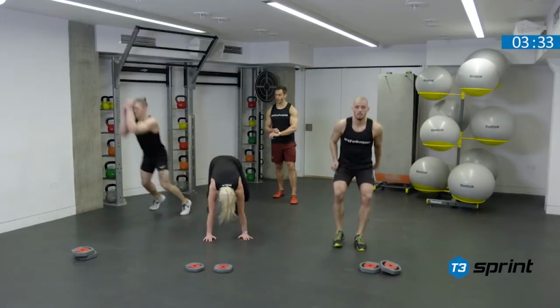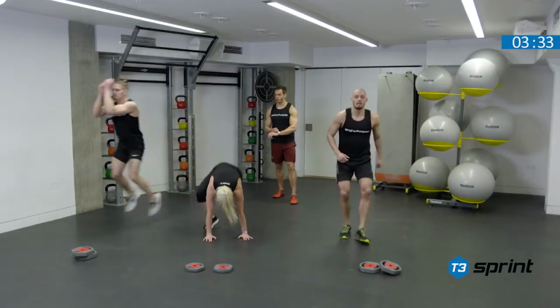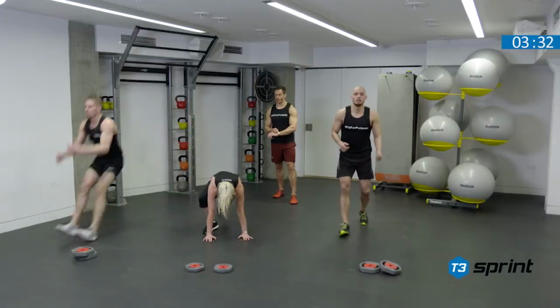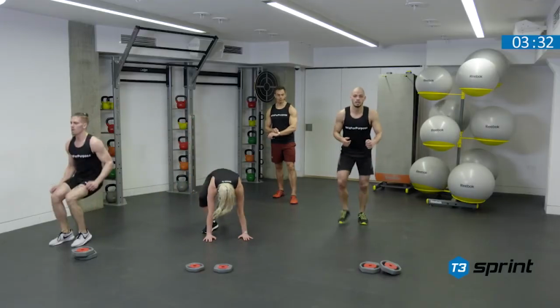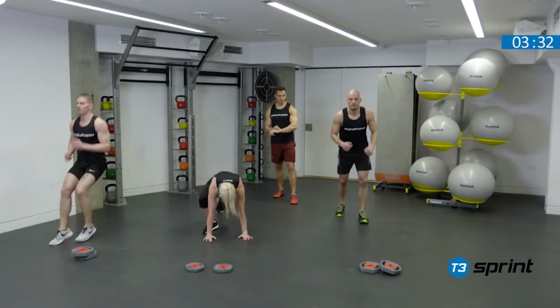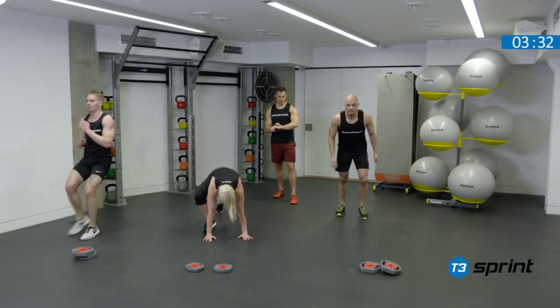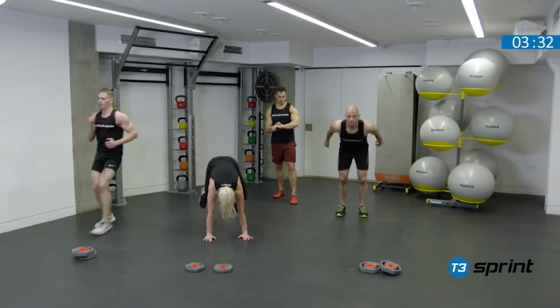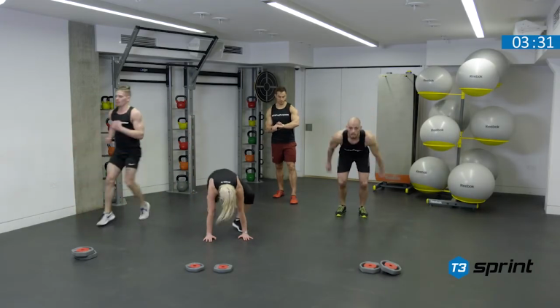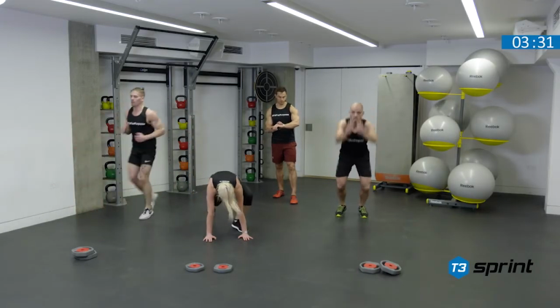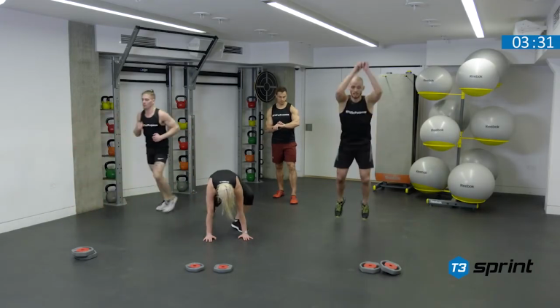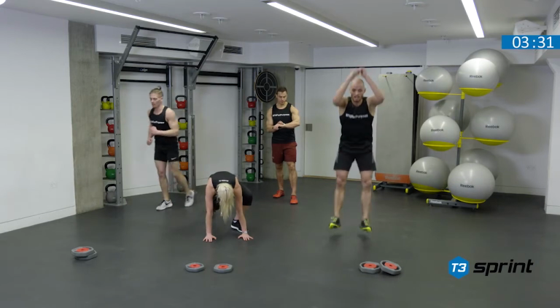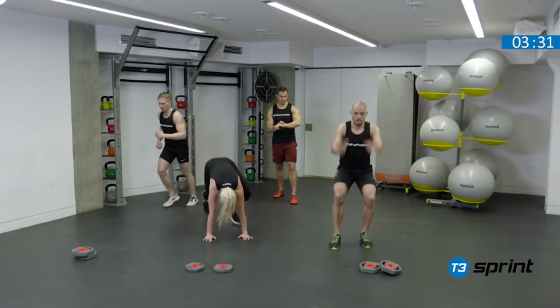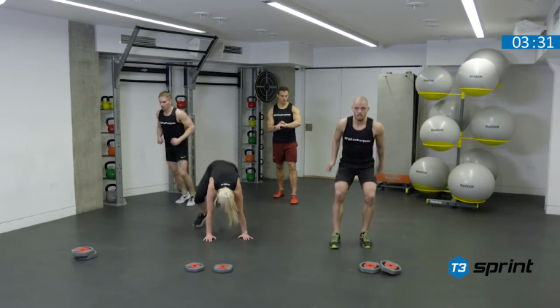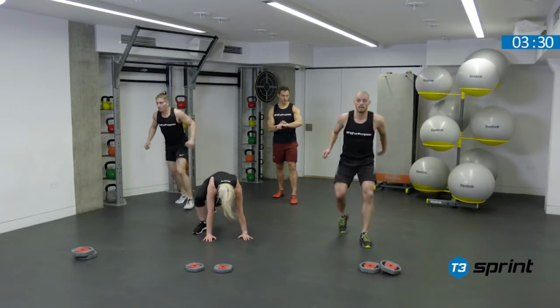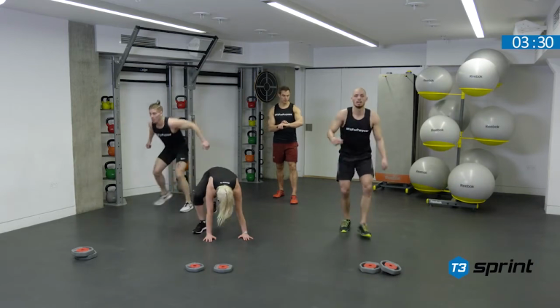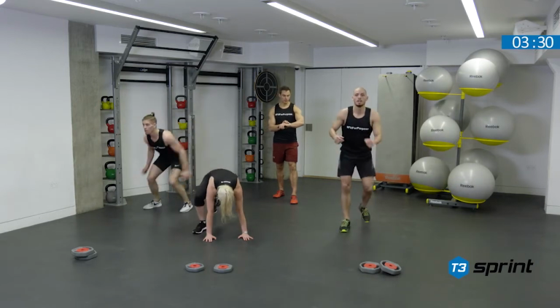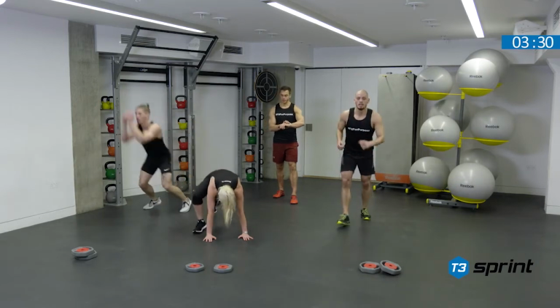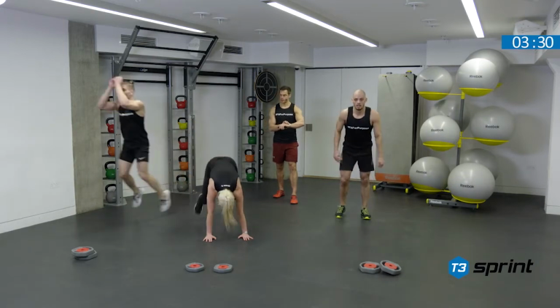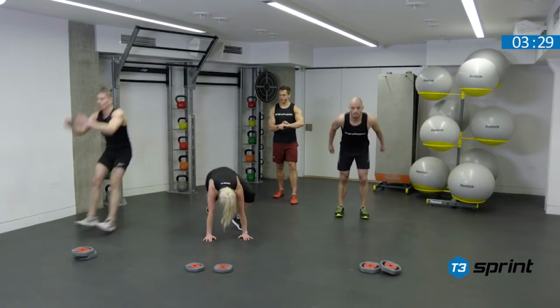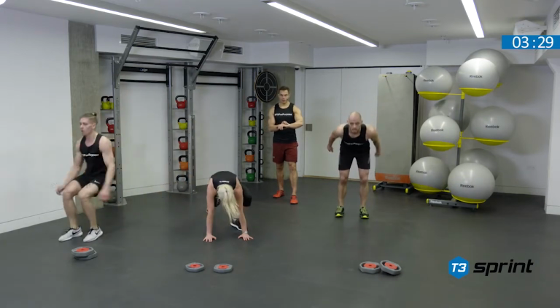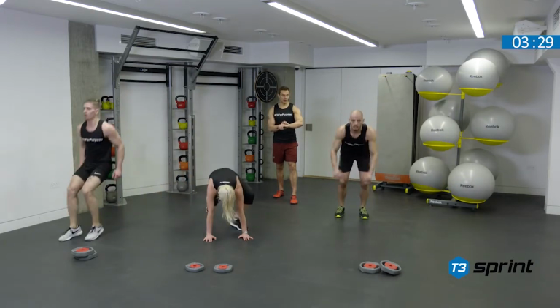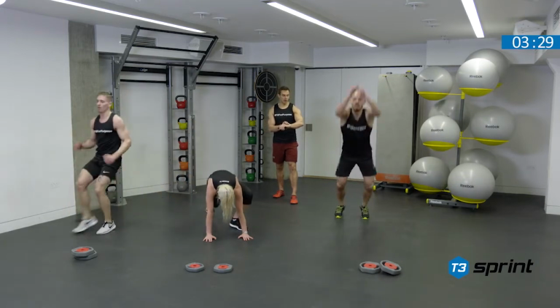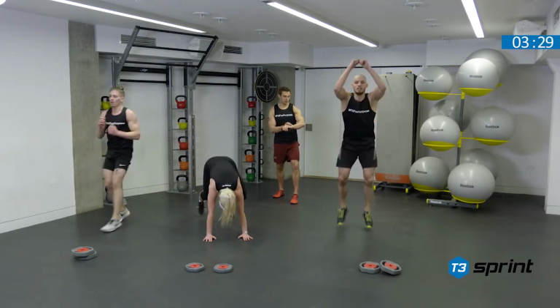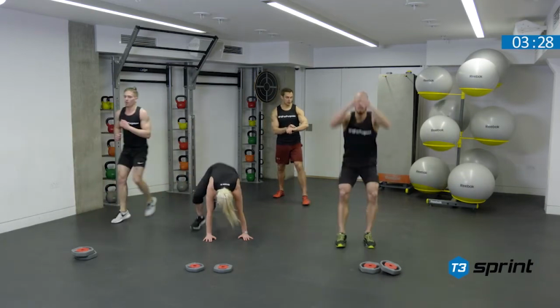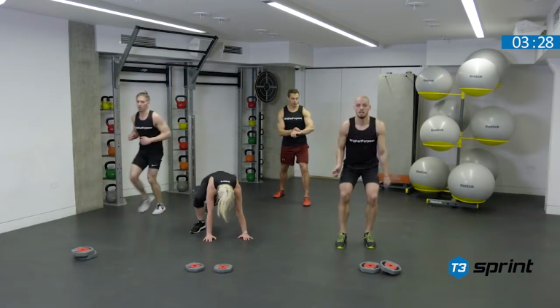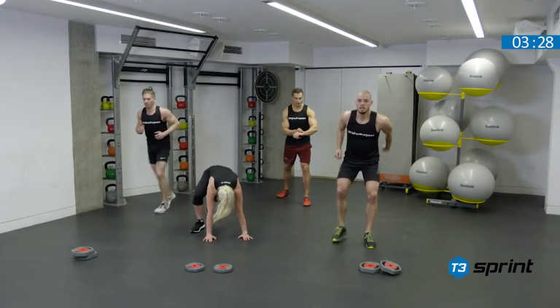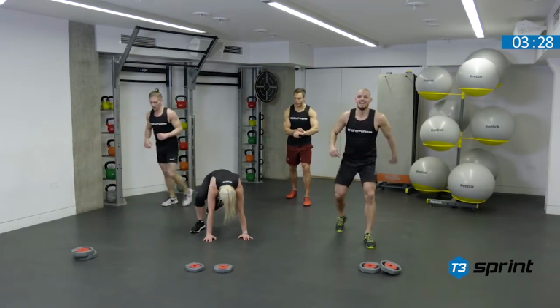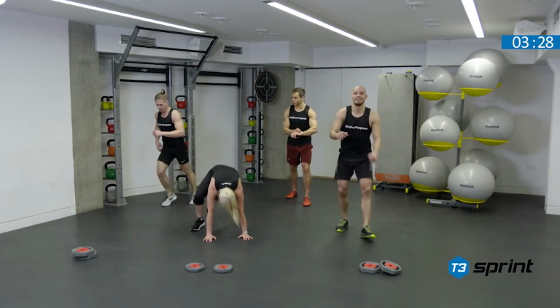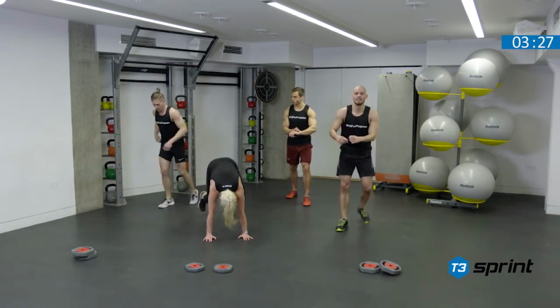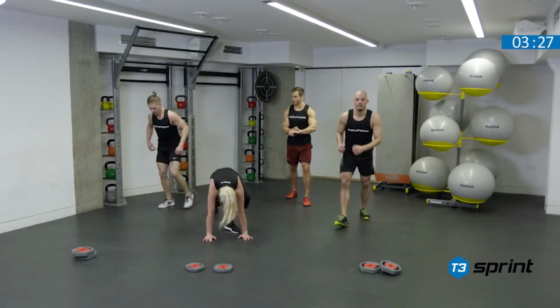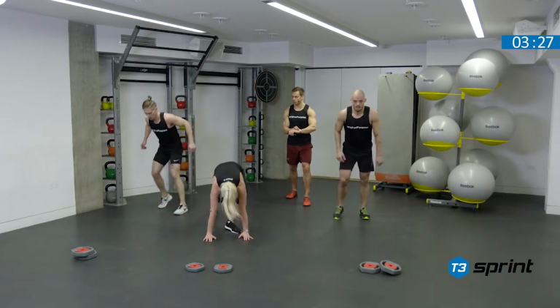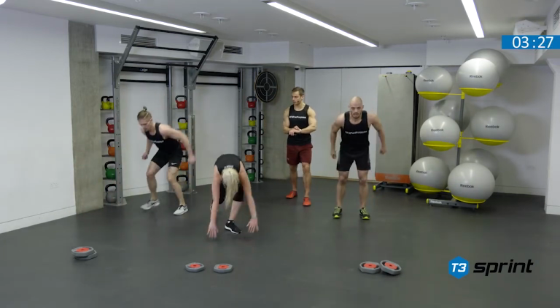Complete every repetition. Keep going guys. As soon as you finish, we'll stop the clock.